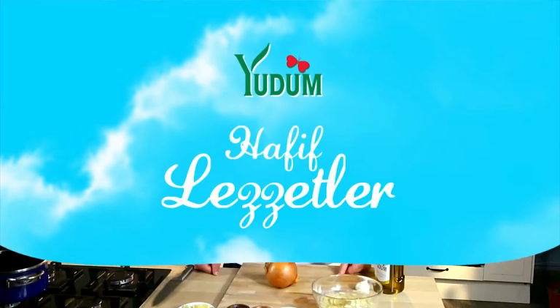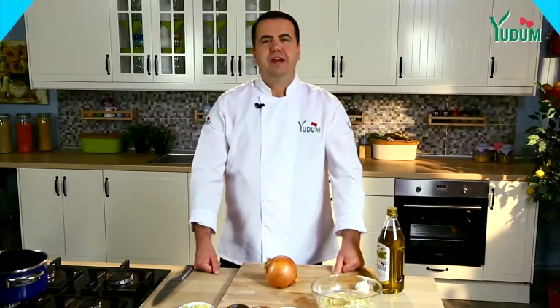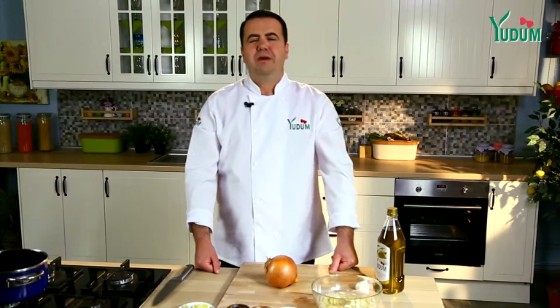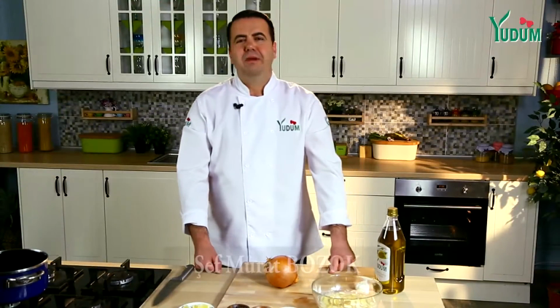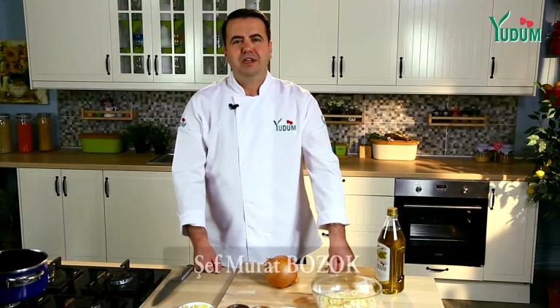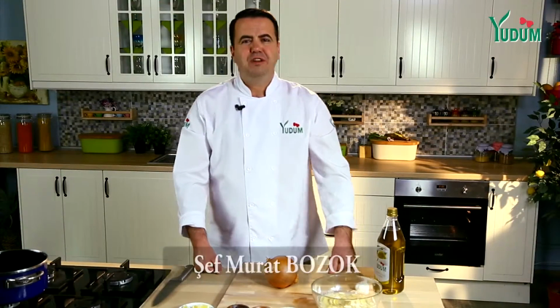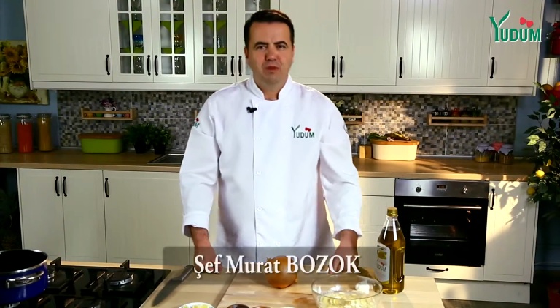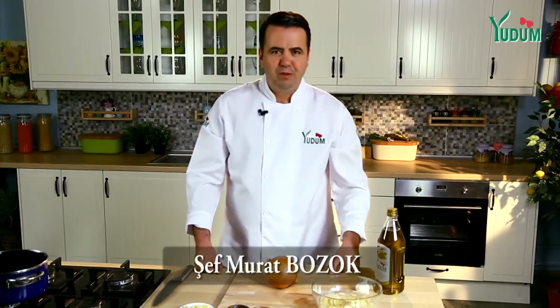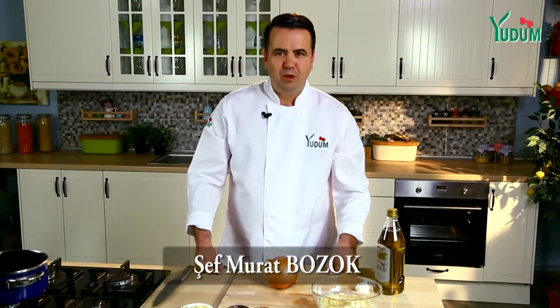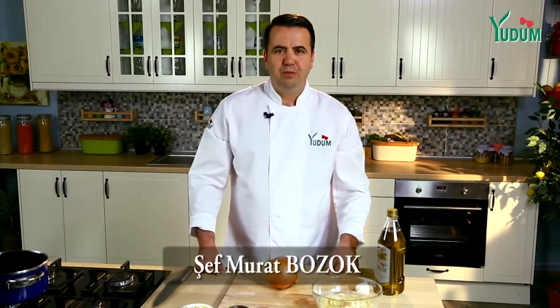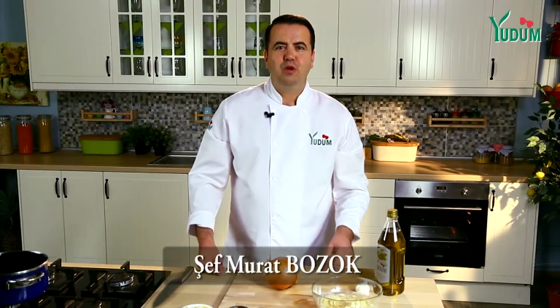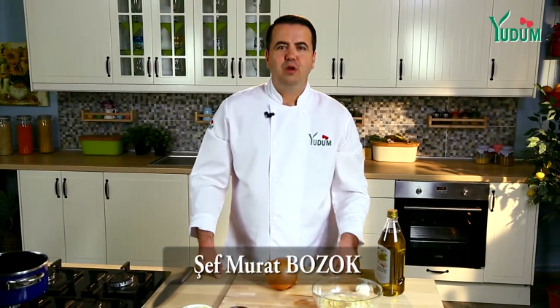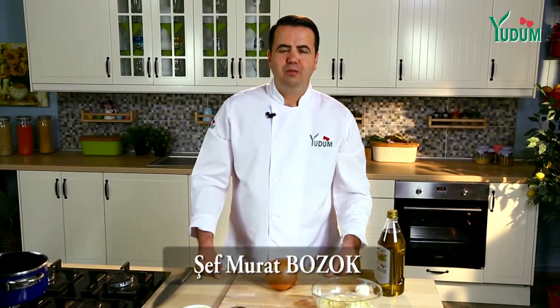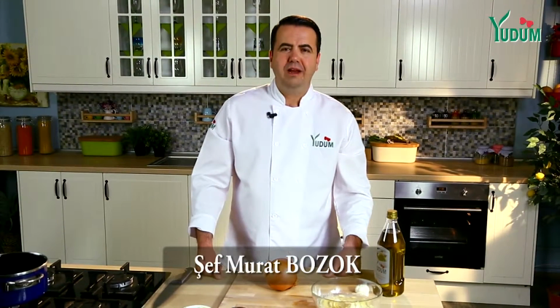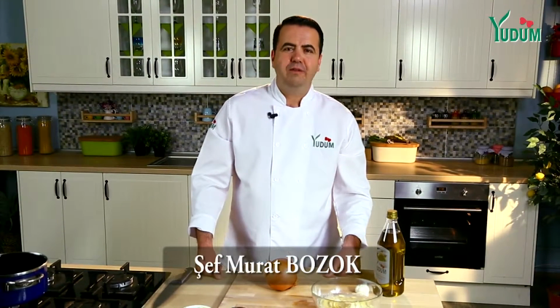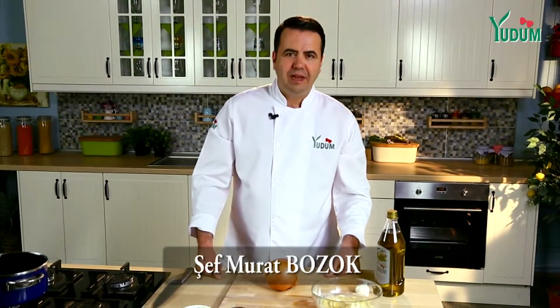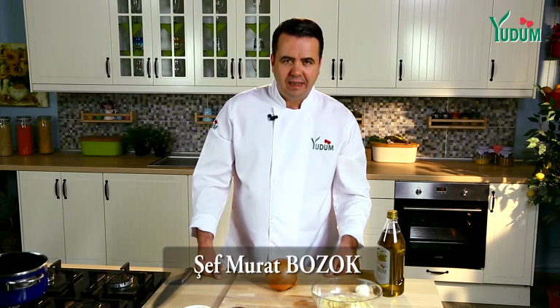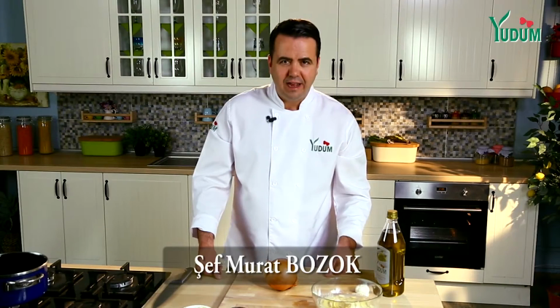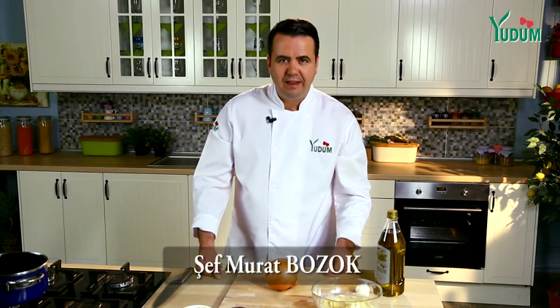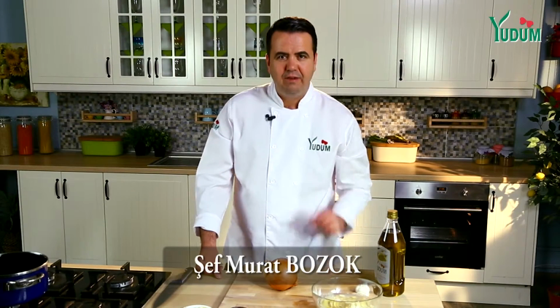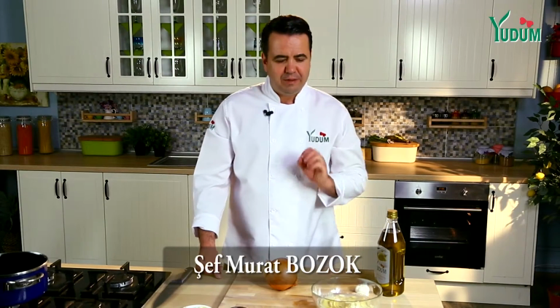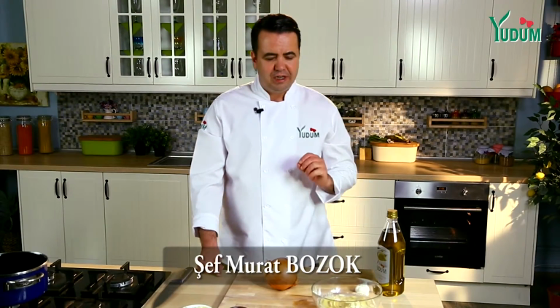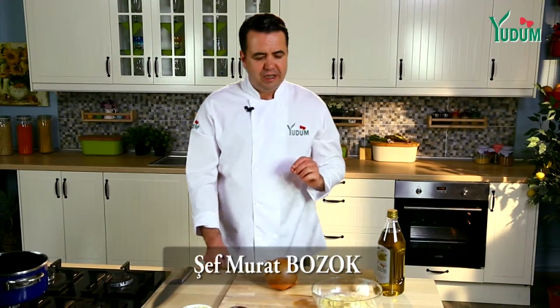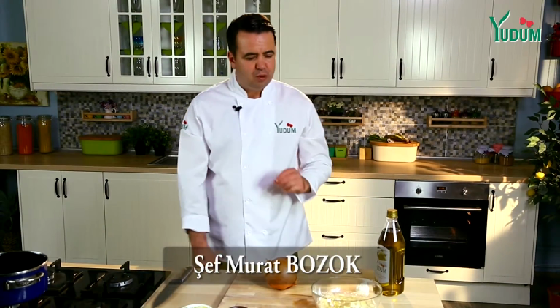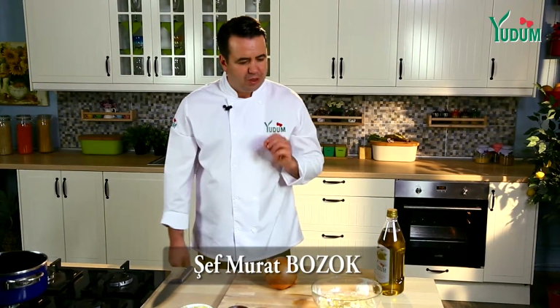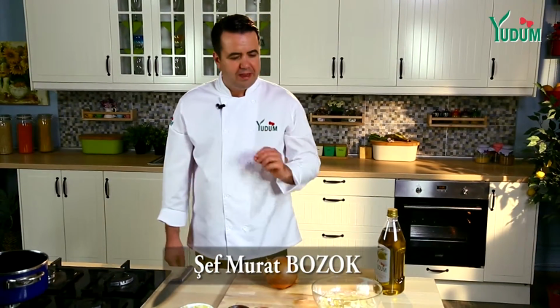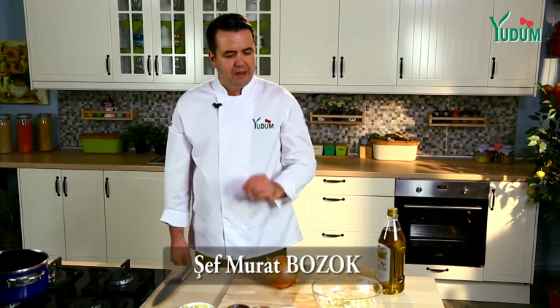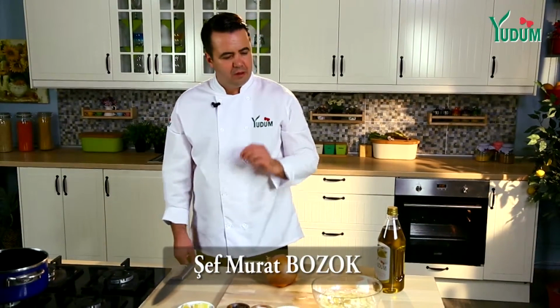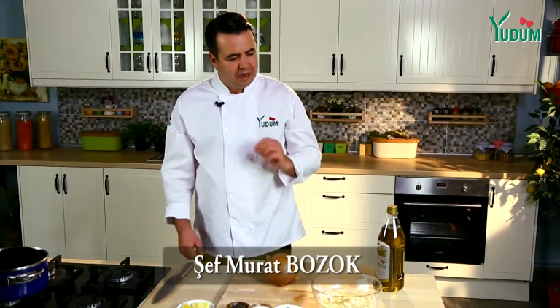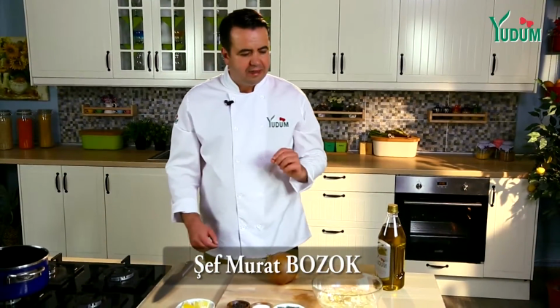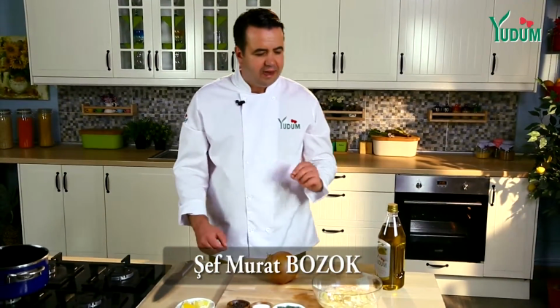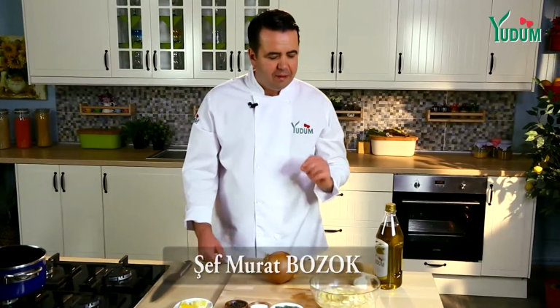Hello, I am Chef Murat Bozok. Today we will have a little taste of the father's food — a Turkish food.